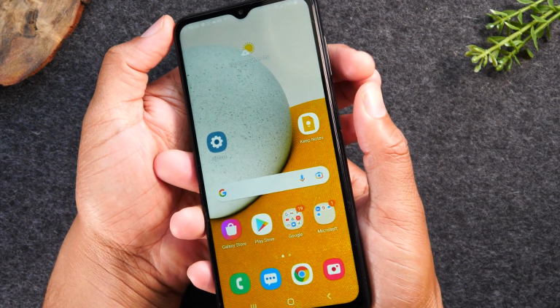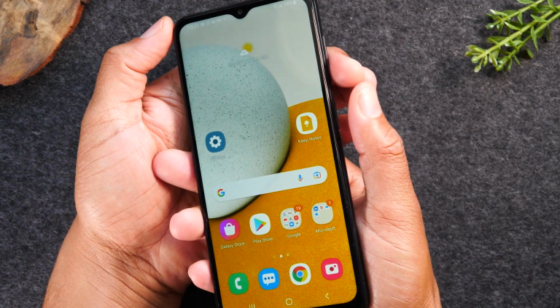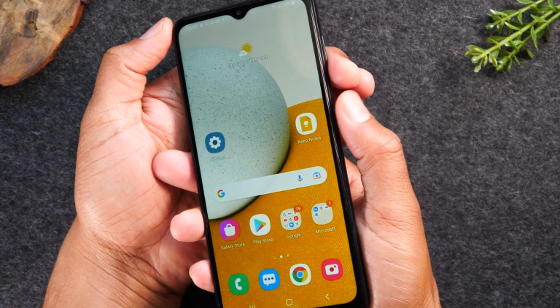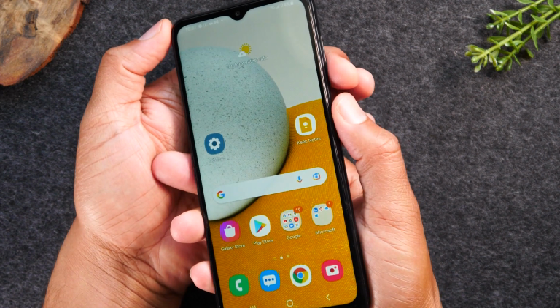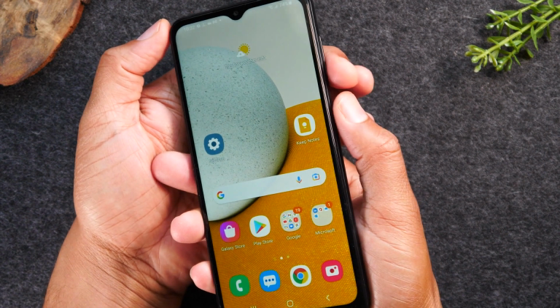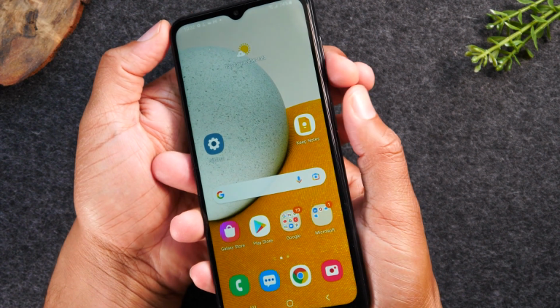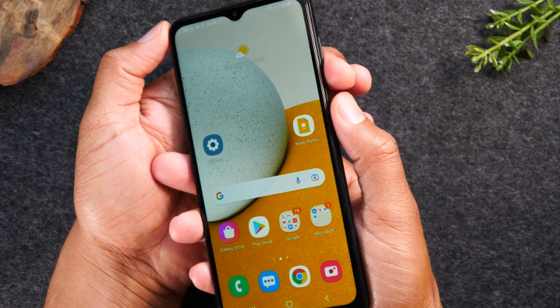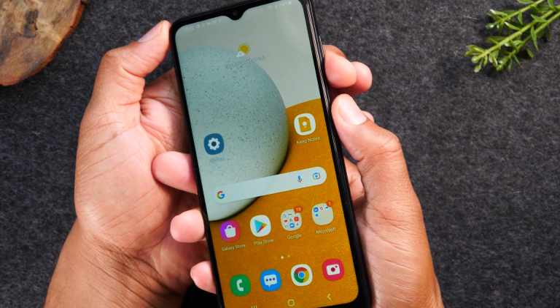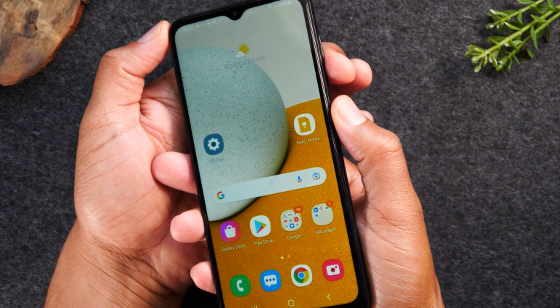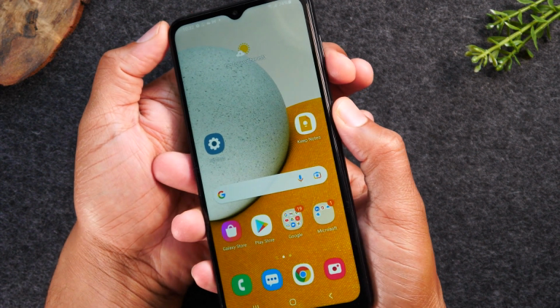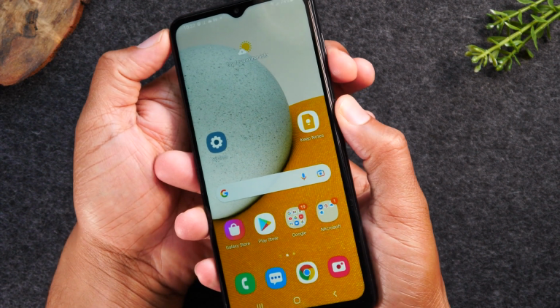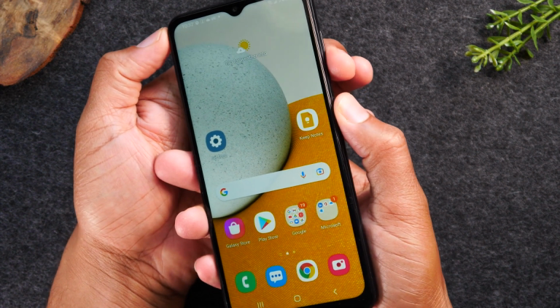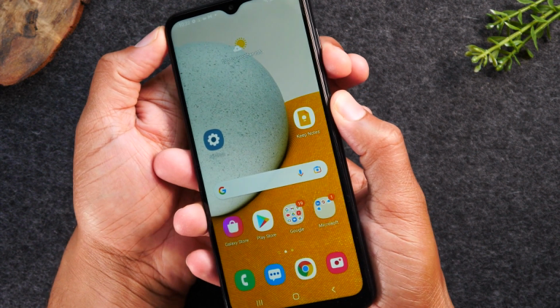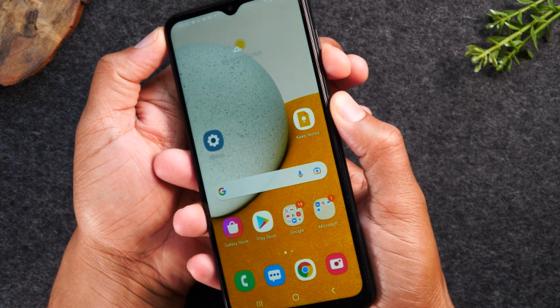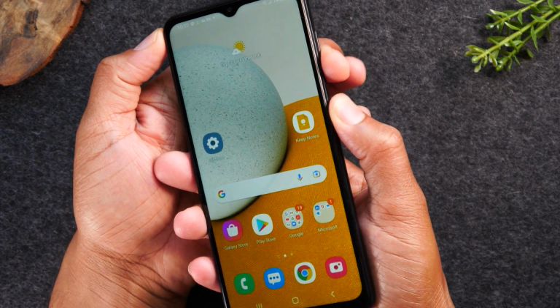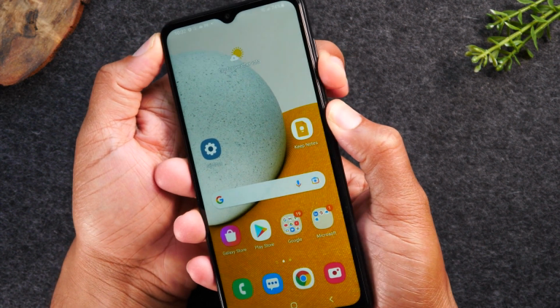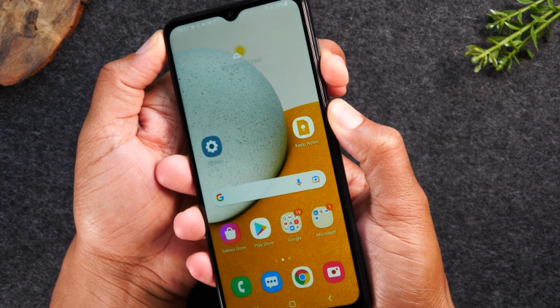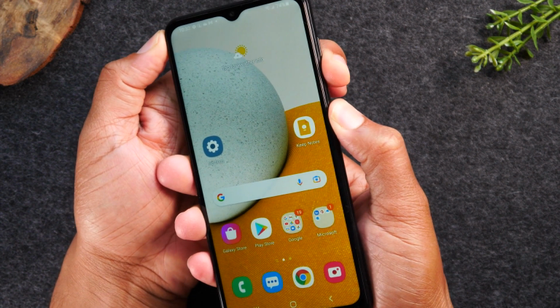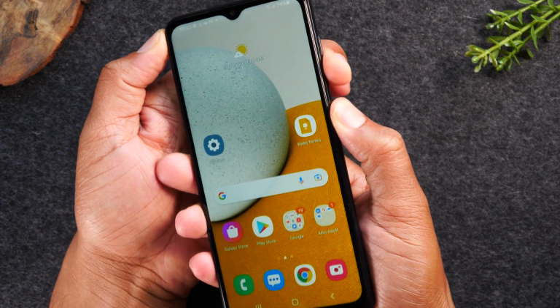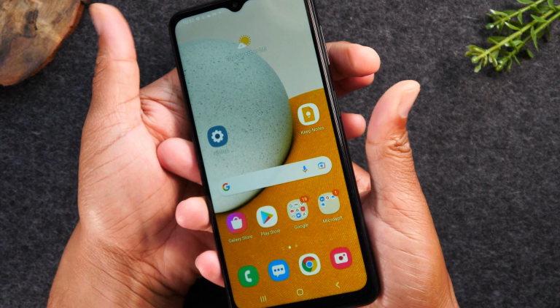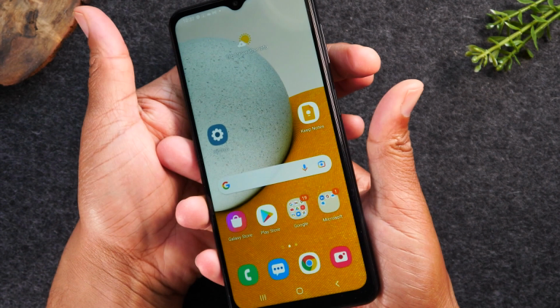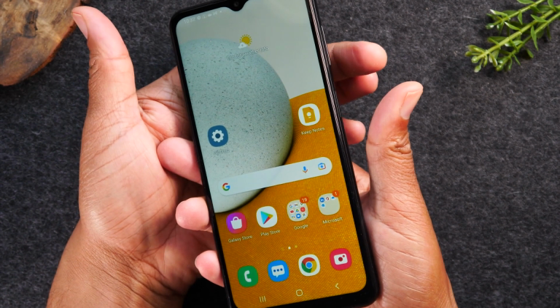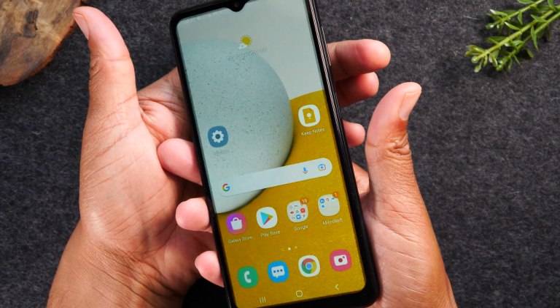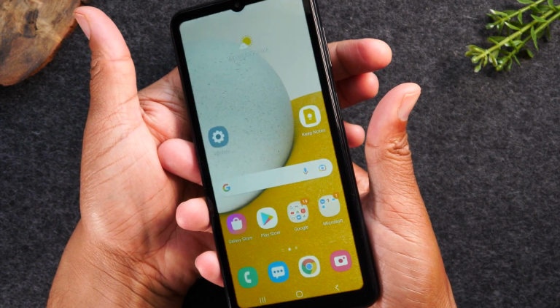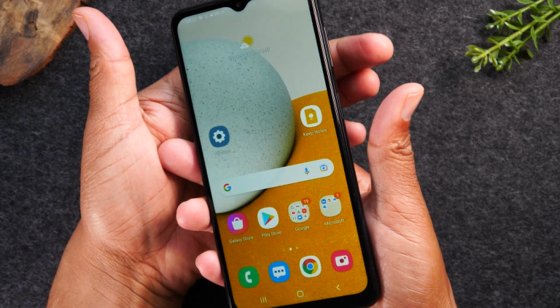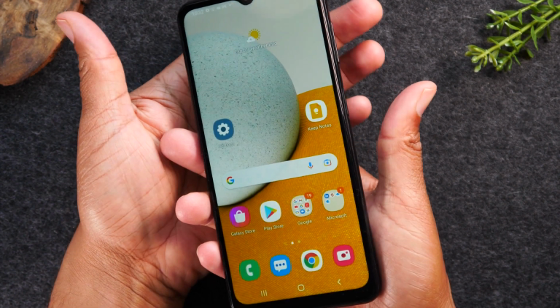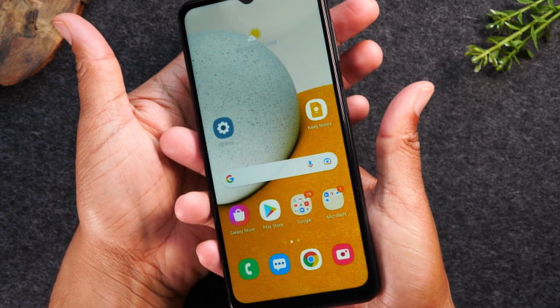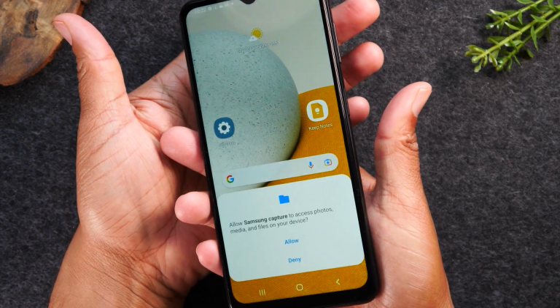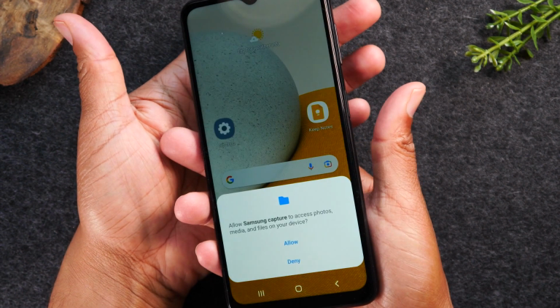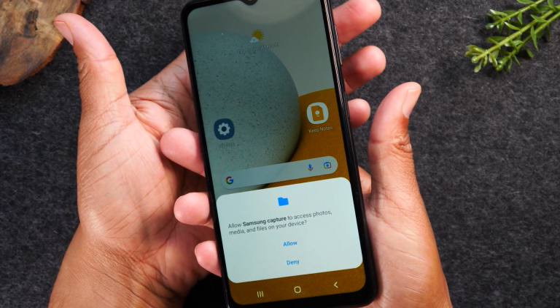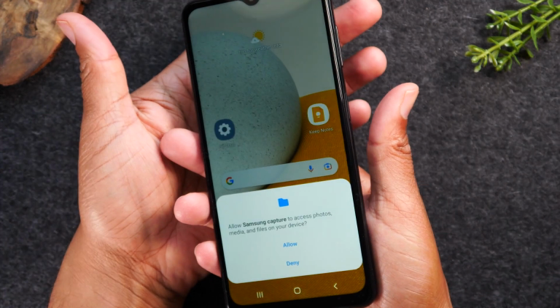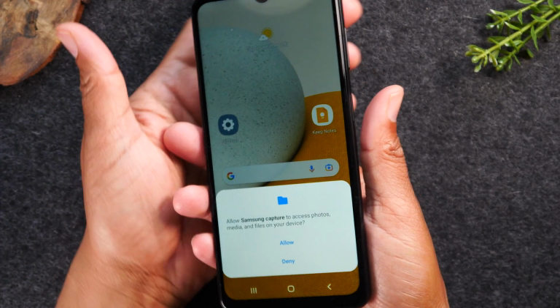So let's try it. Hold, let it go. It'll snap a screenshot.